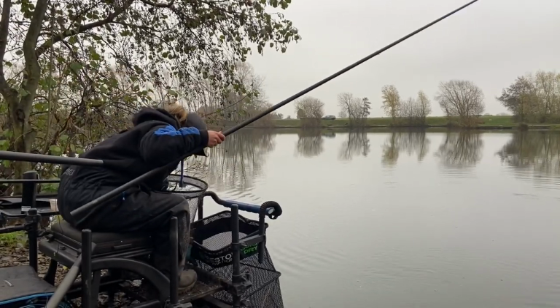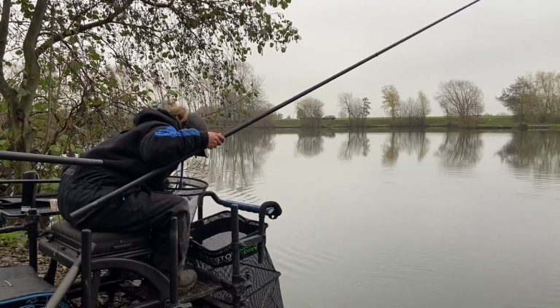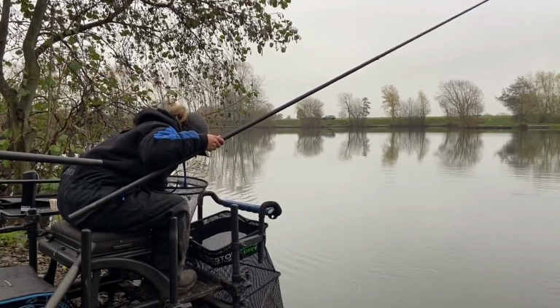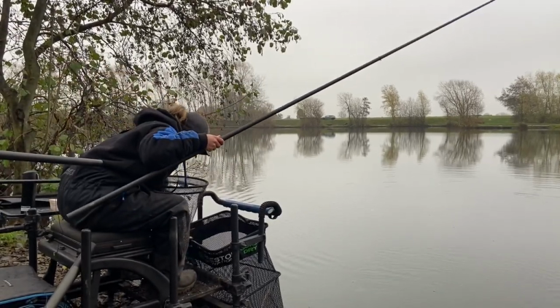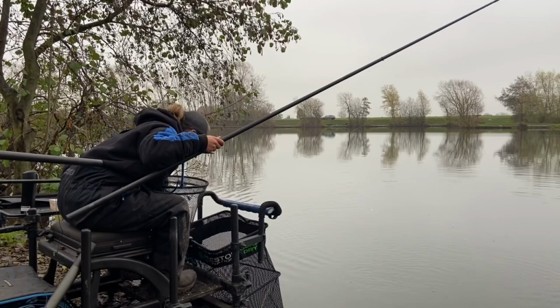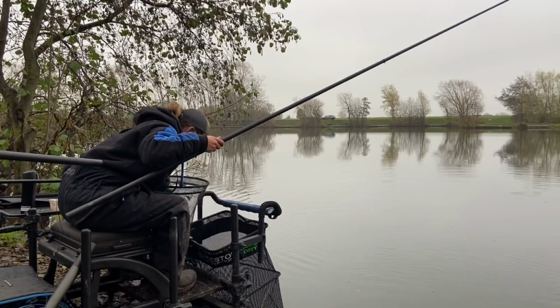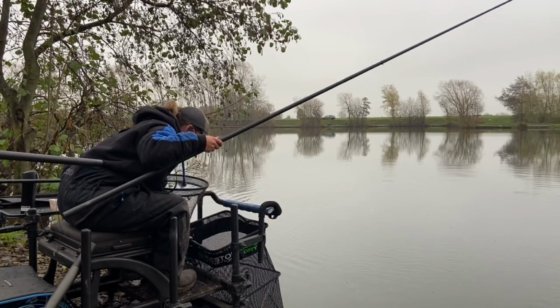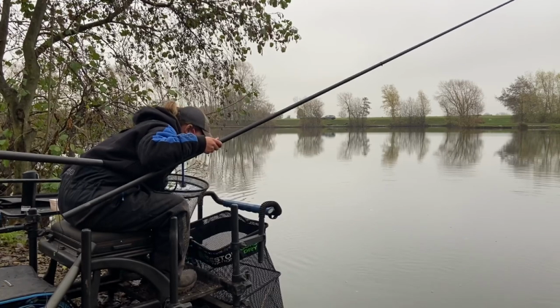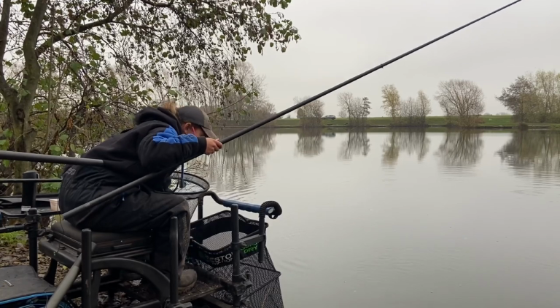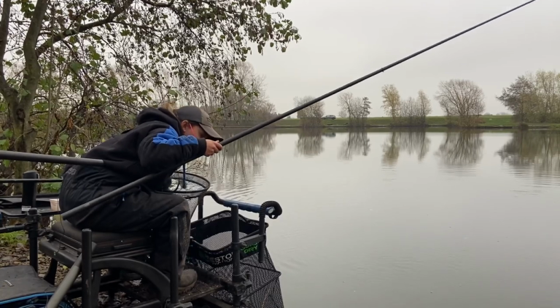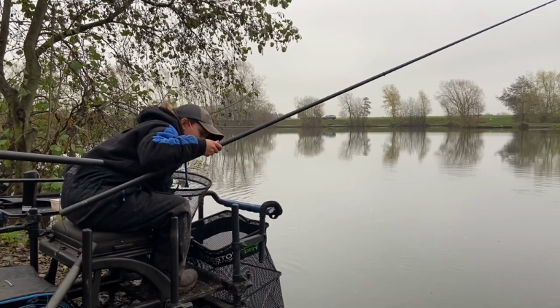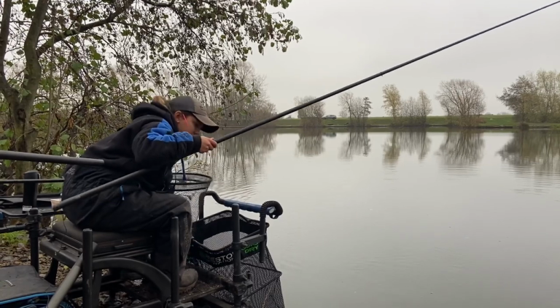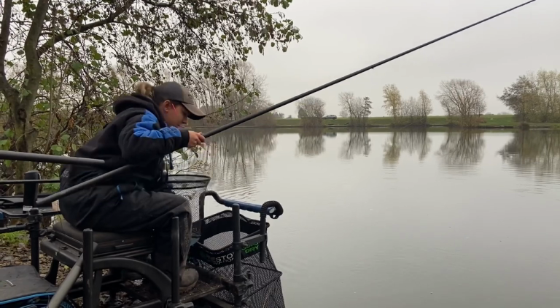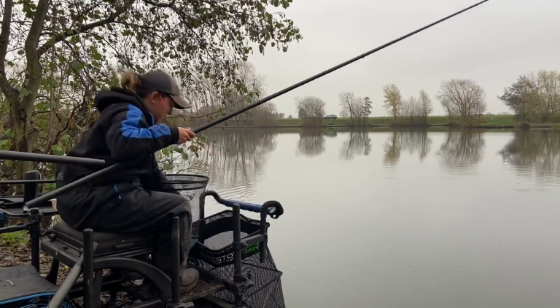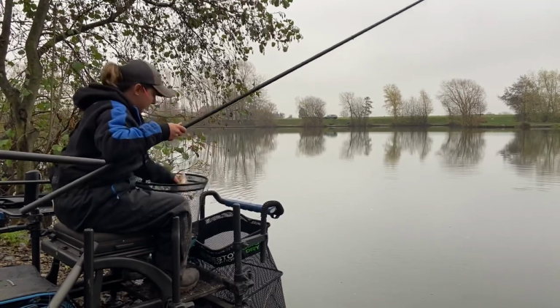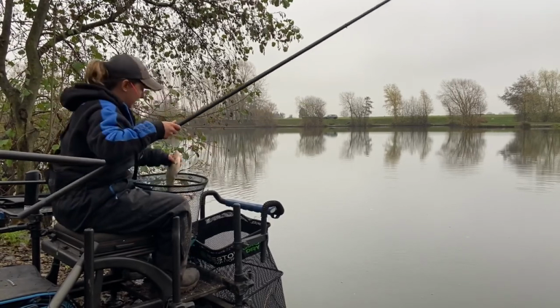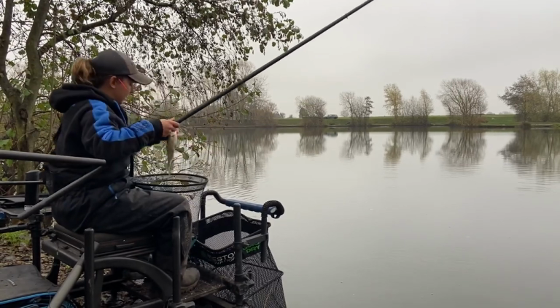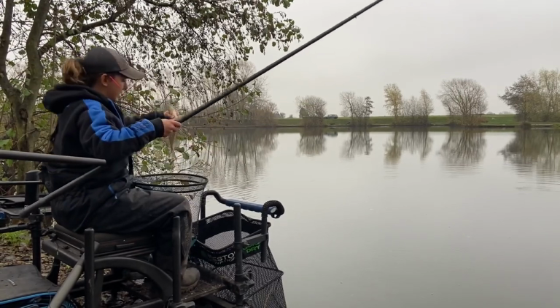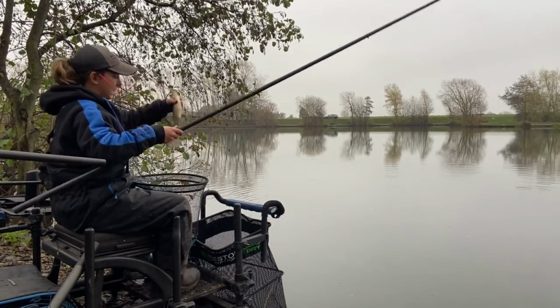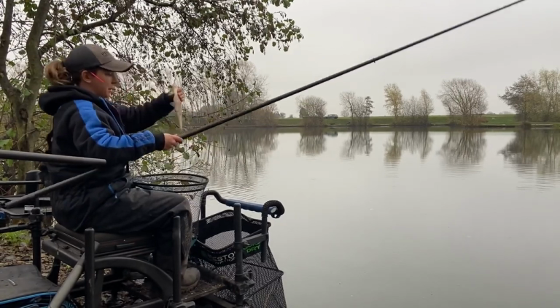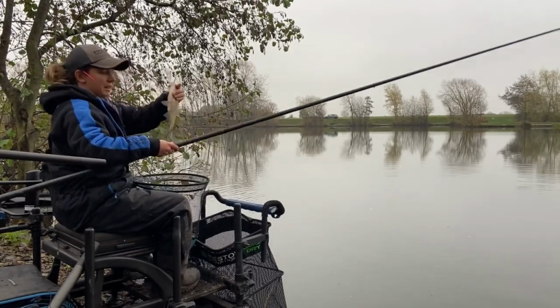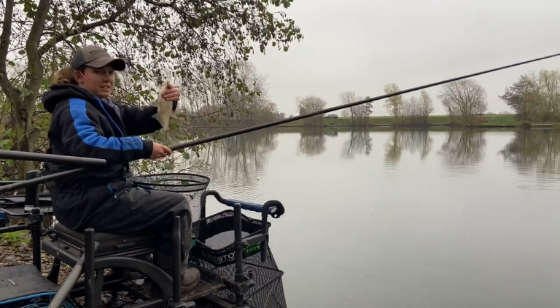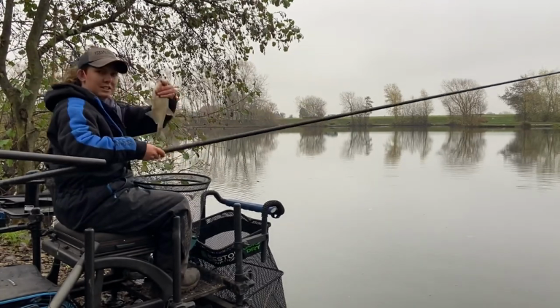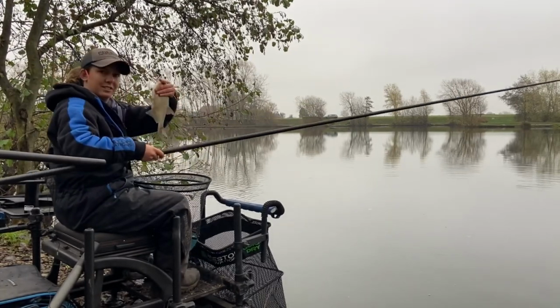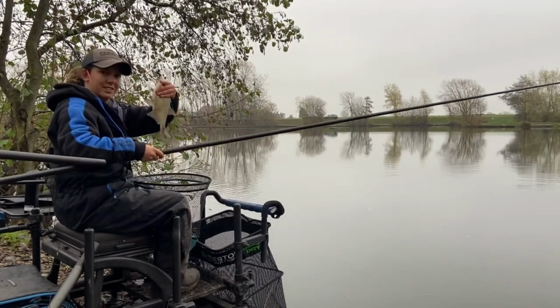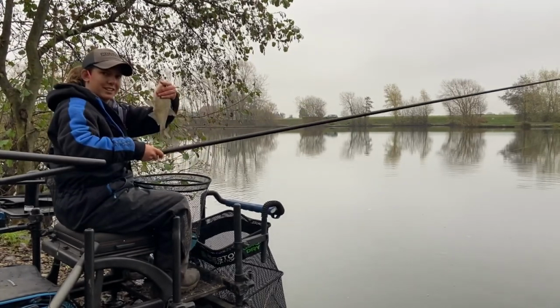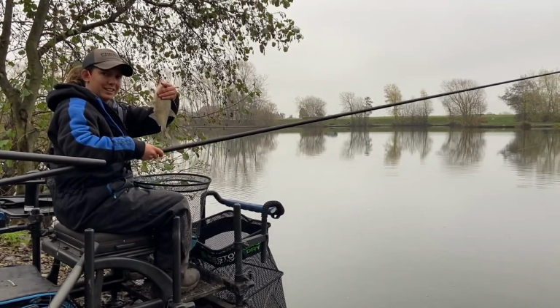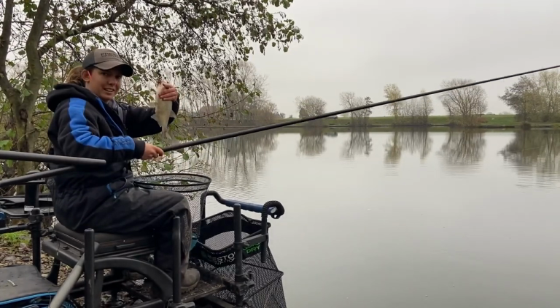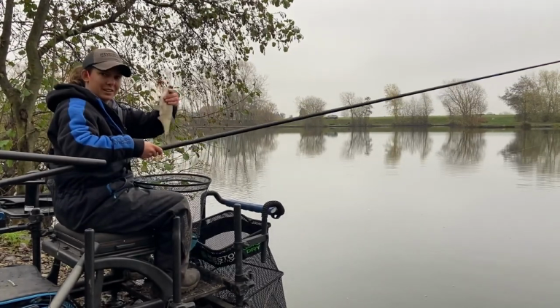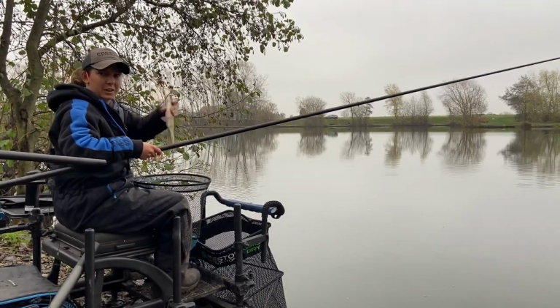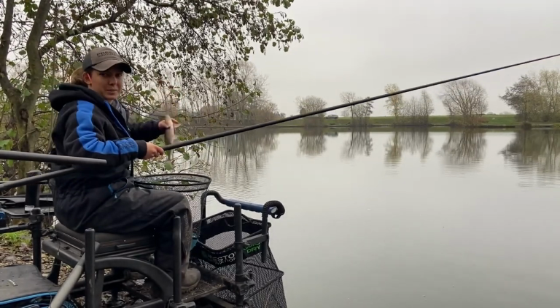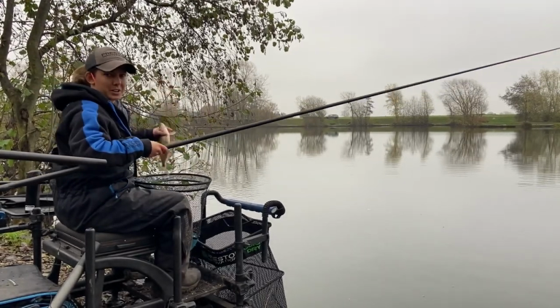There we go! If you listen to those tips I've just given you, you can catch fish like that. Hope you enjoyed.